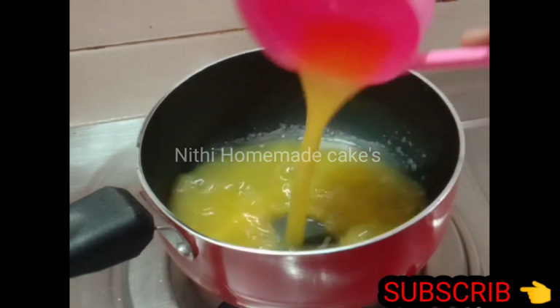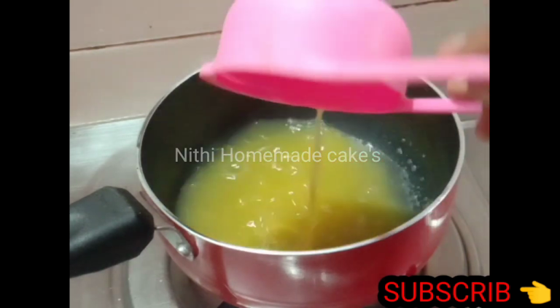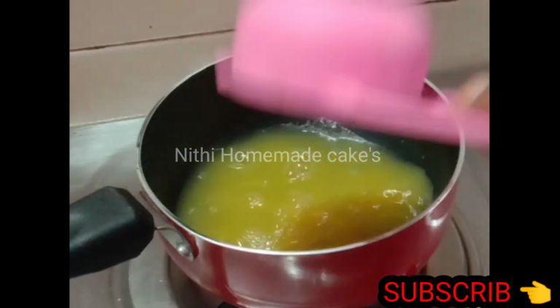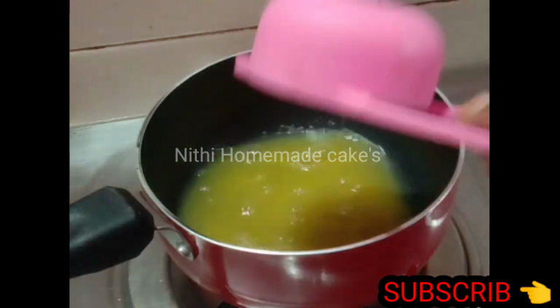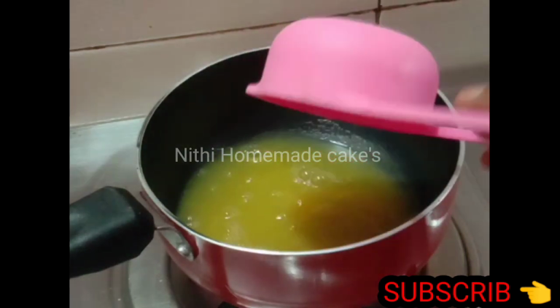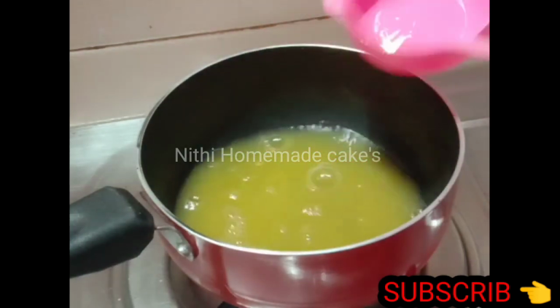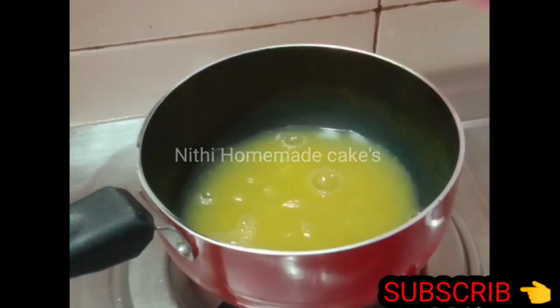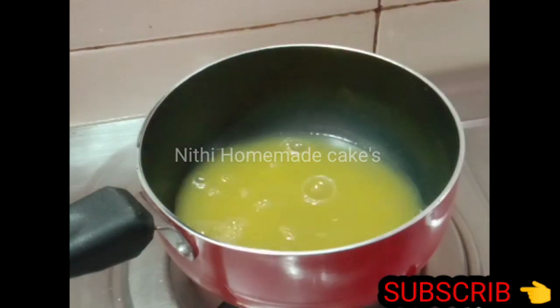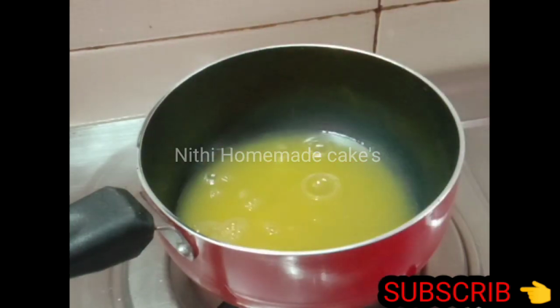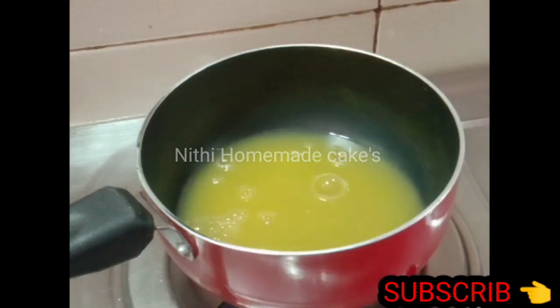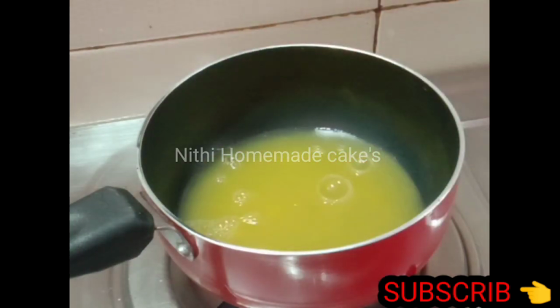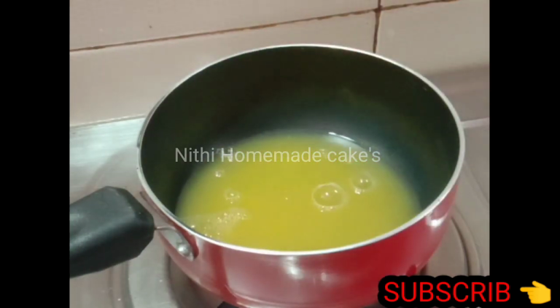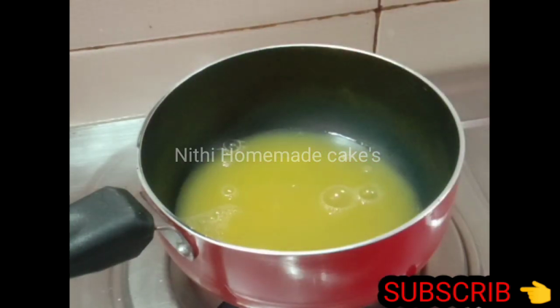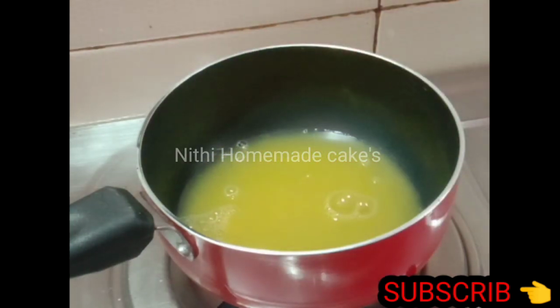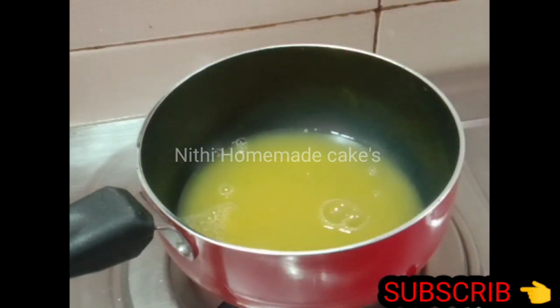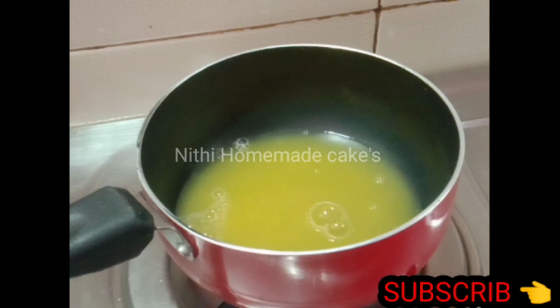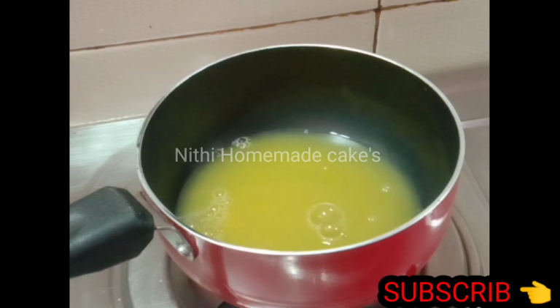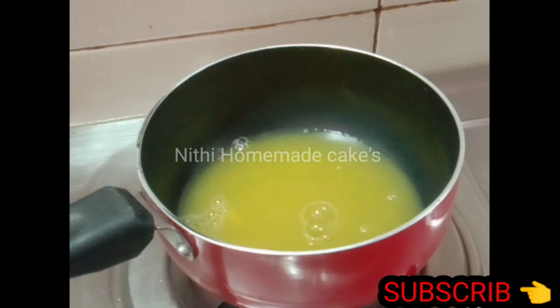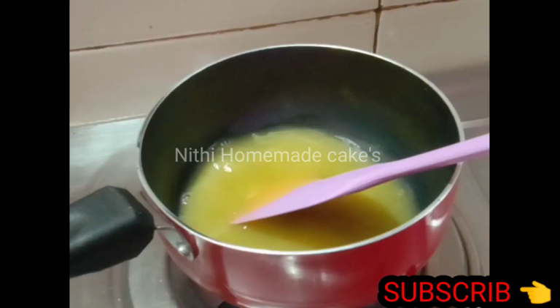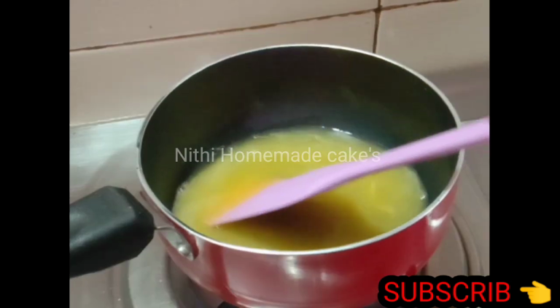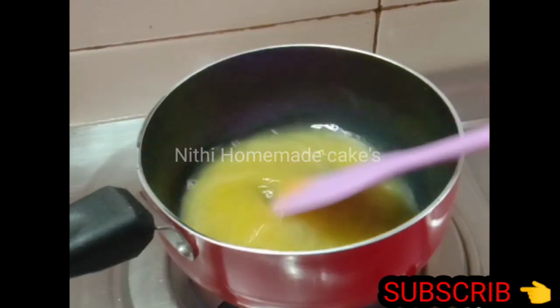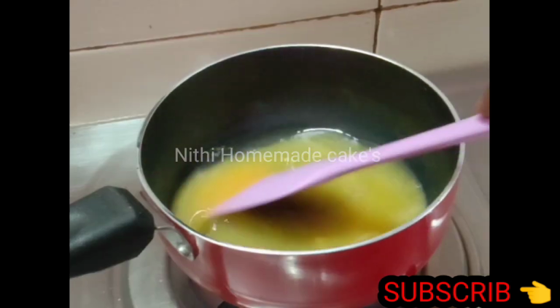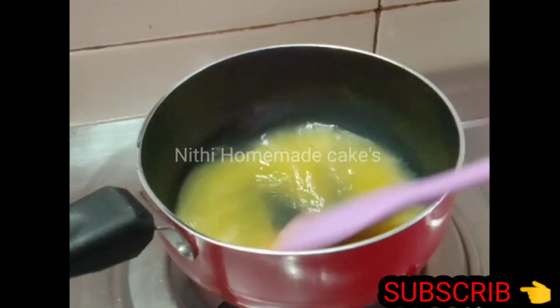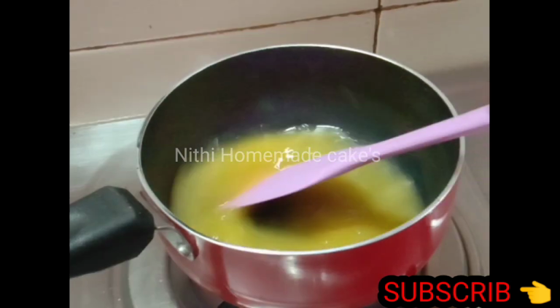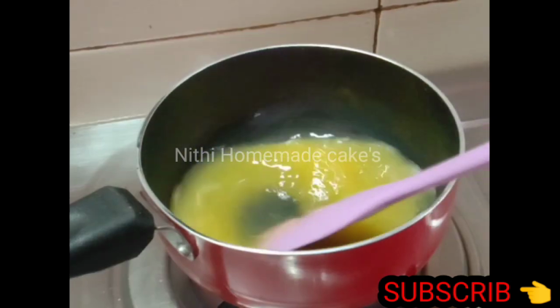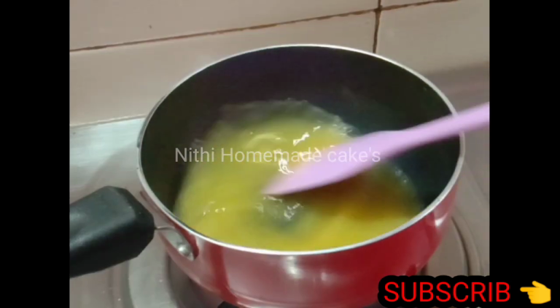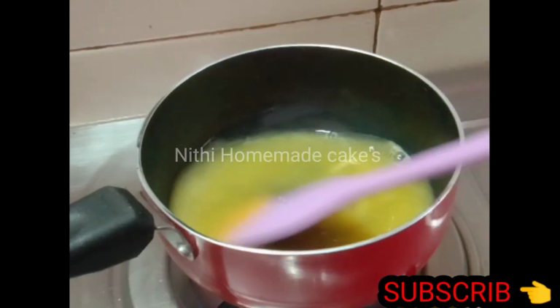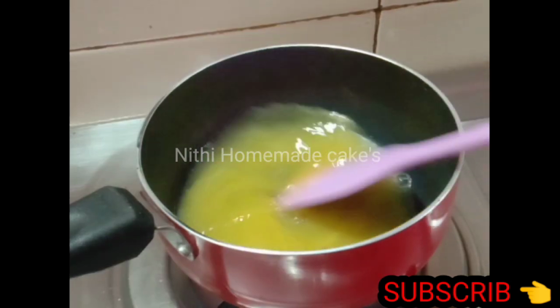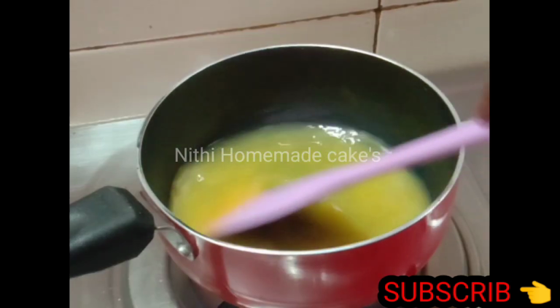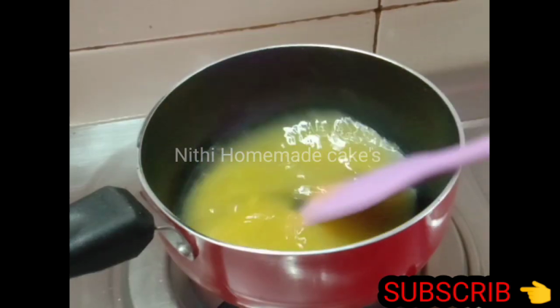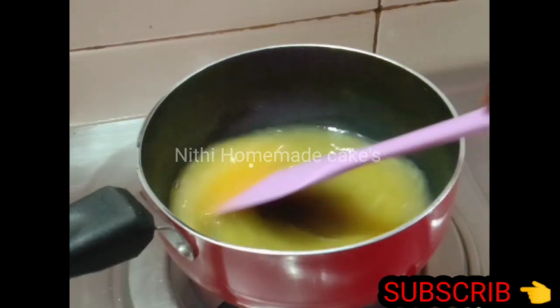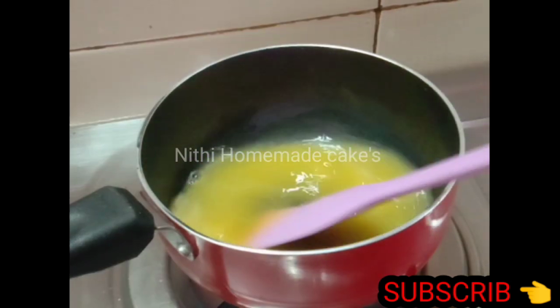I'm going to make an orange jam. I'm going to make a little orange jam.